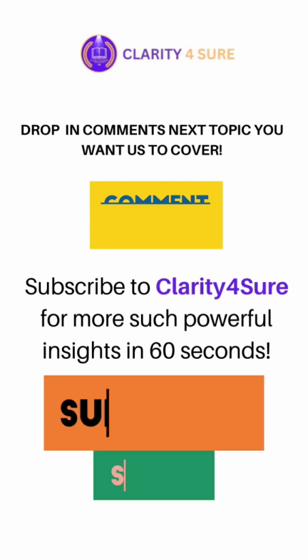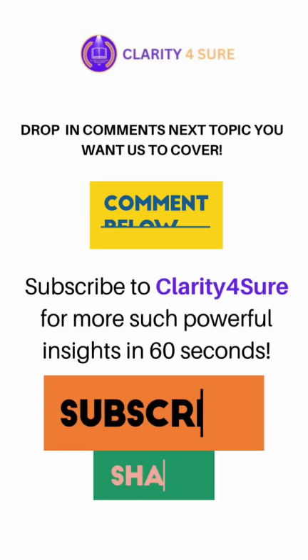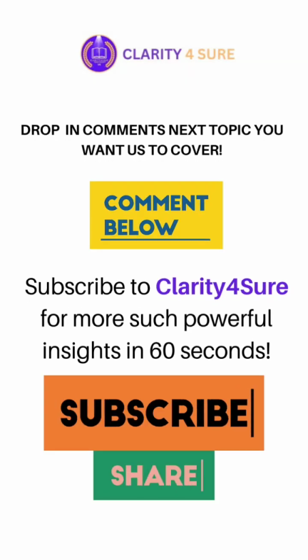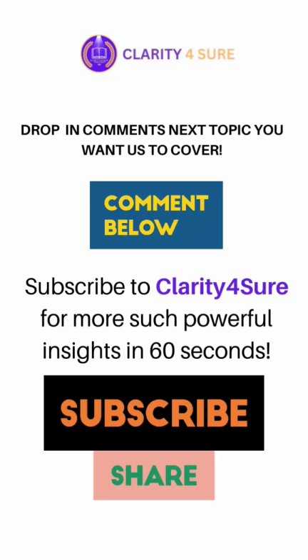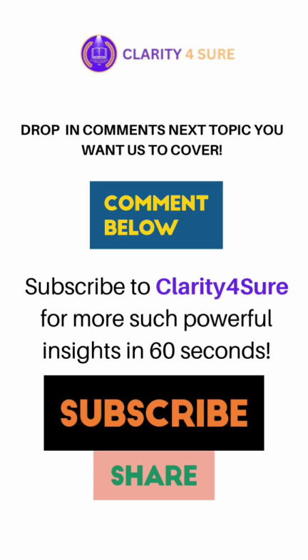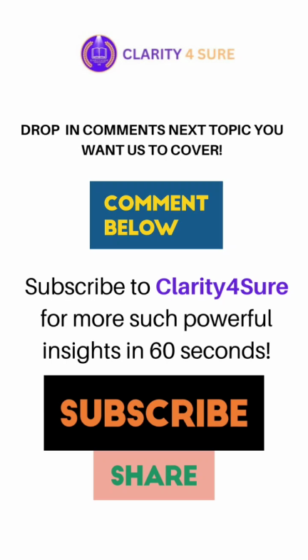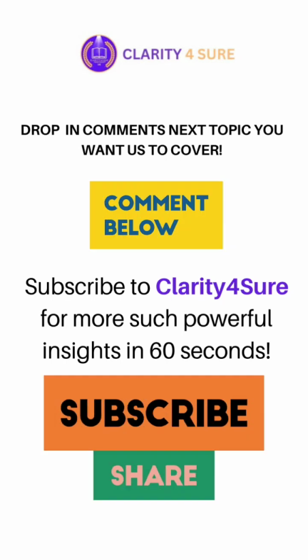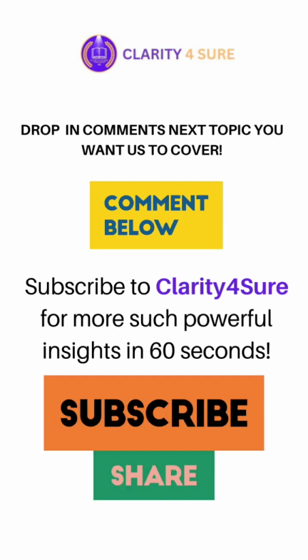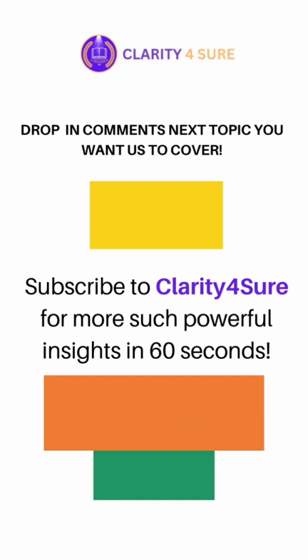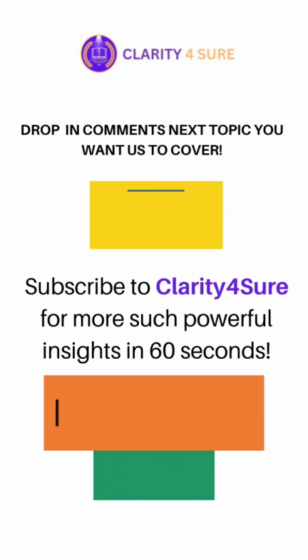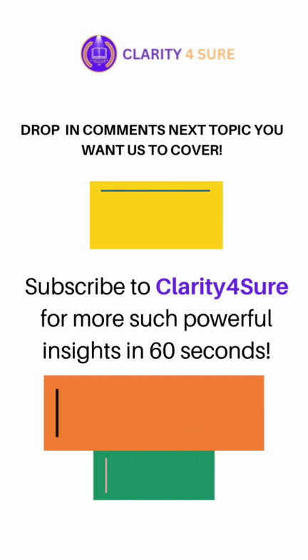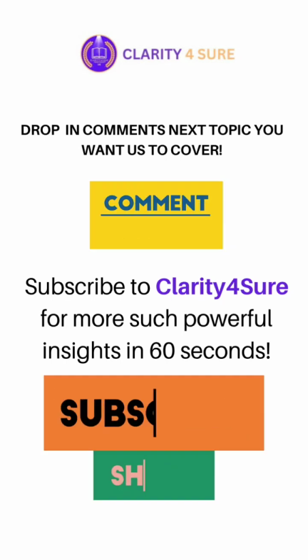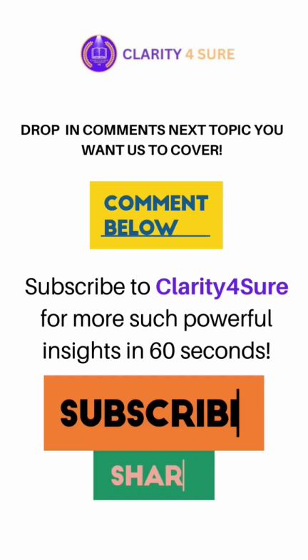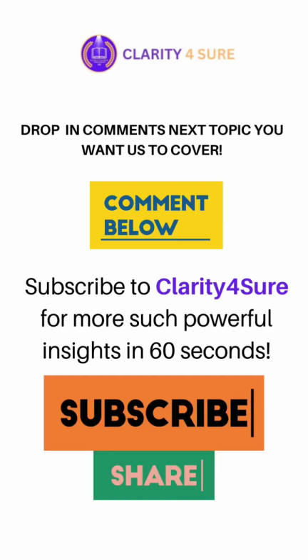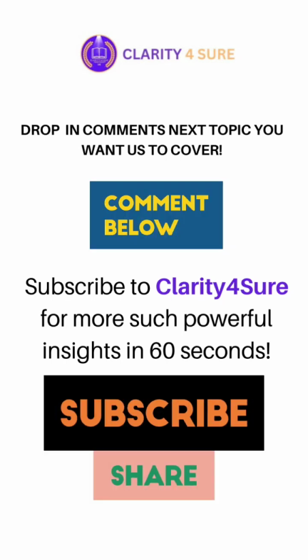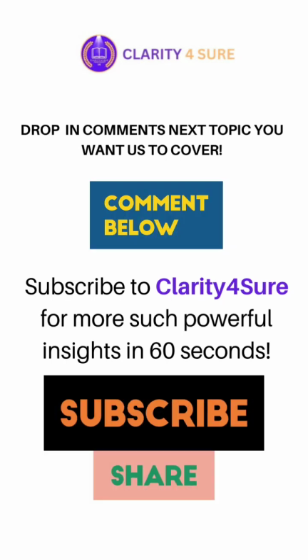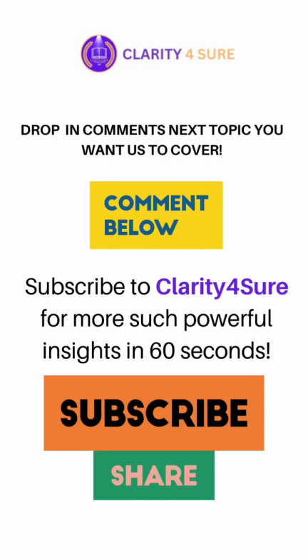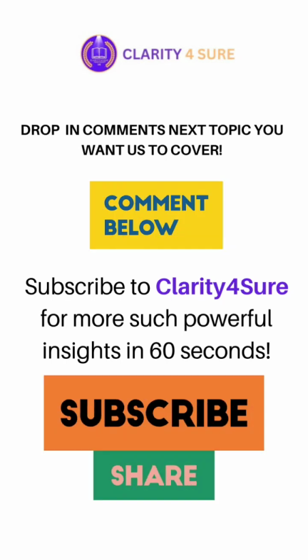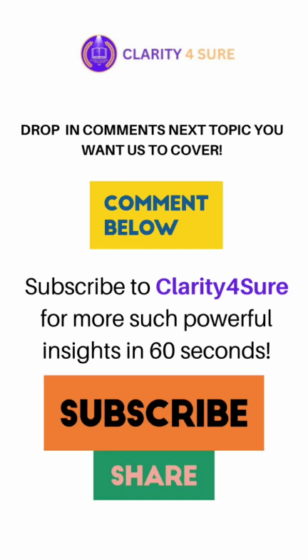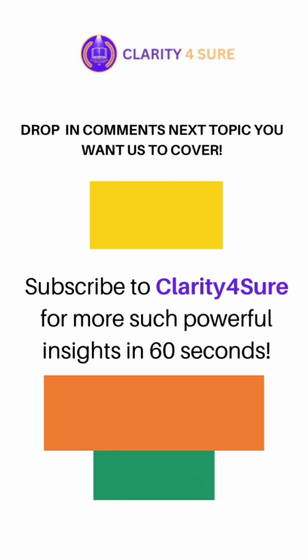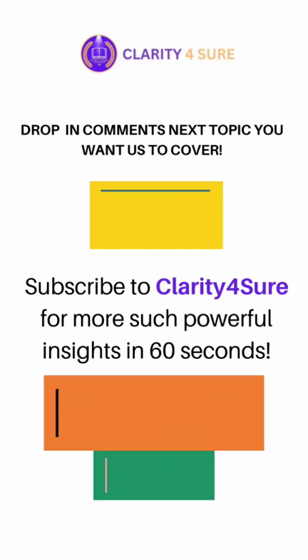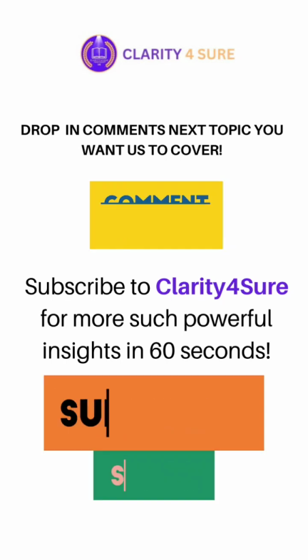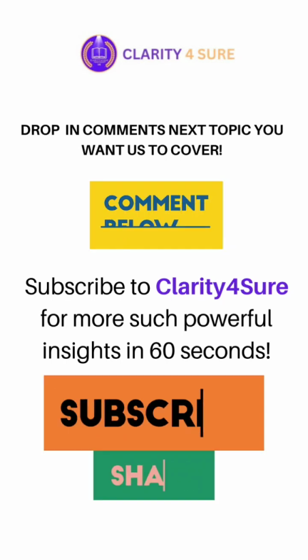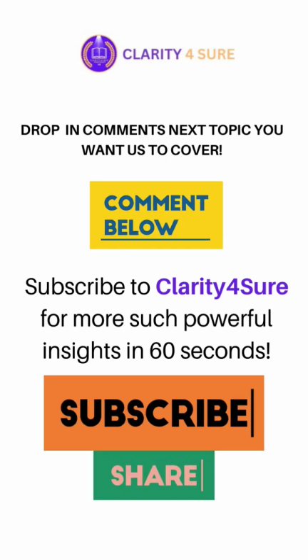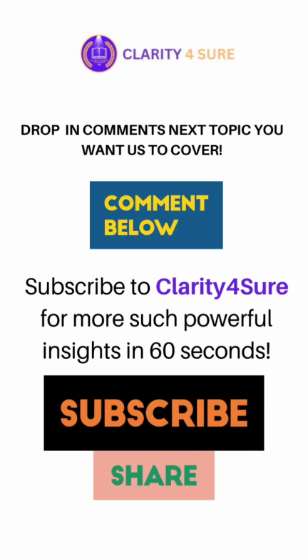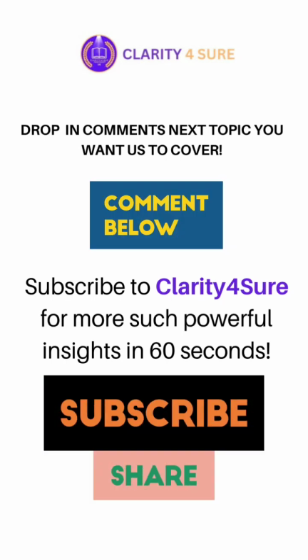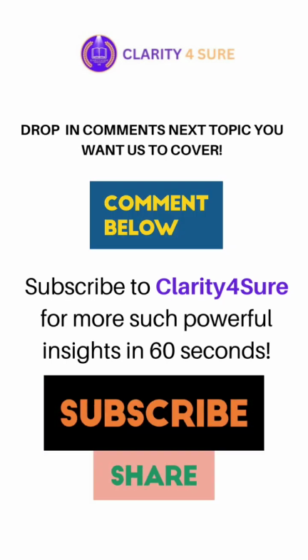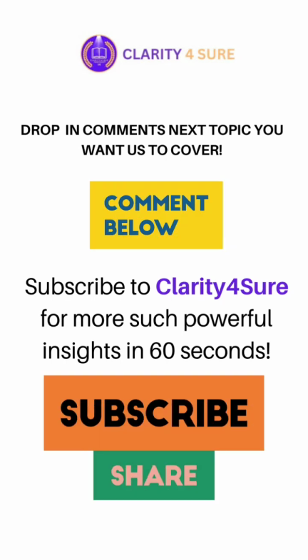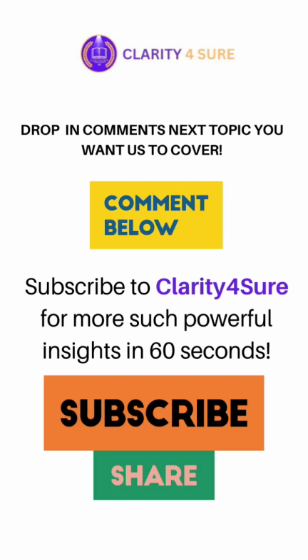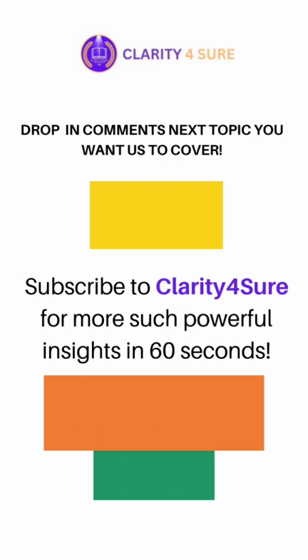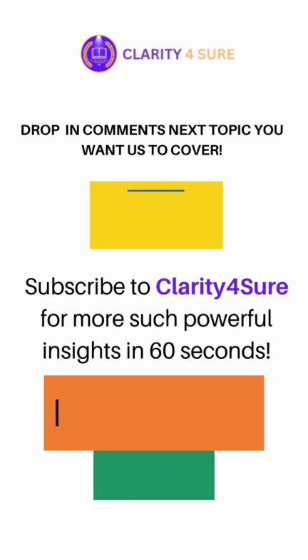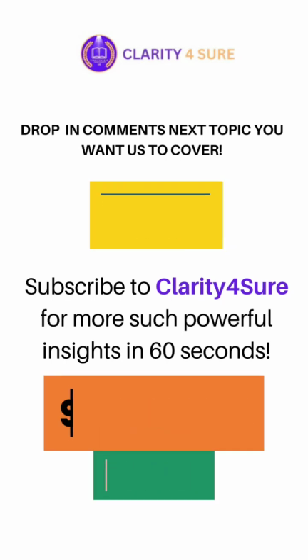Let us know the next topic you want us to cover — drop your answers in the comments. Subscribe to Clarity for Sure for more such insights. Thank you.